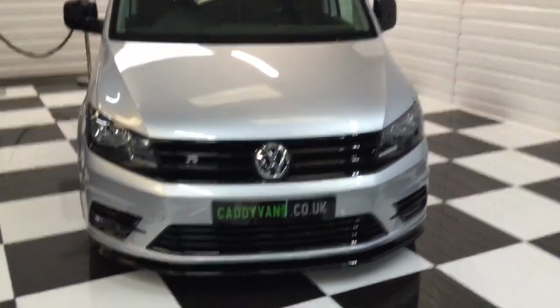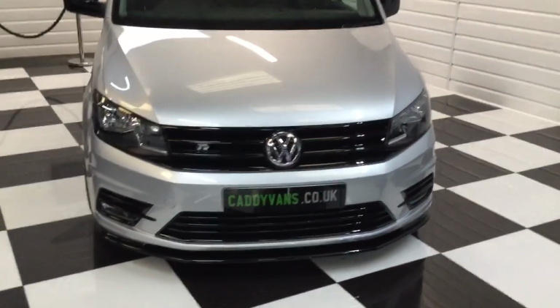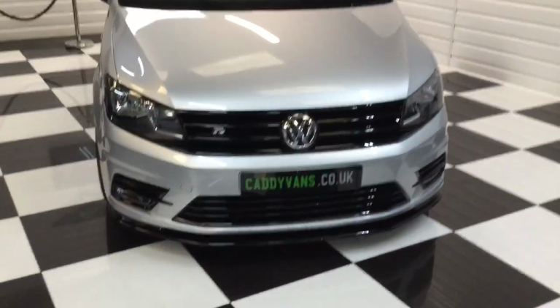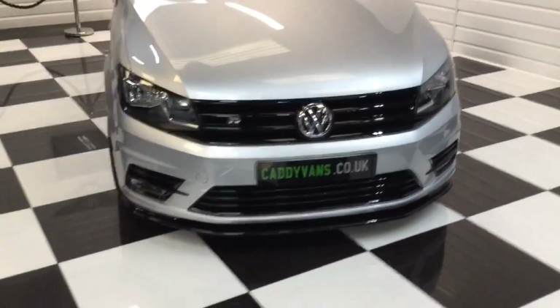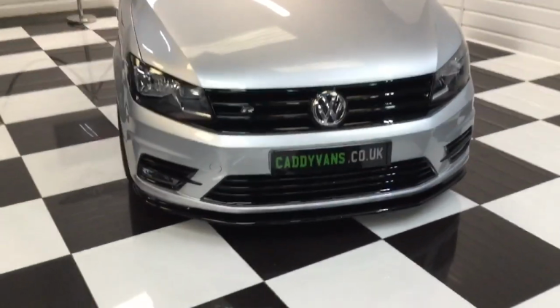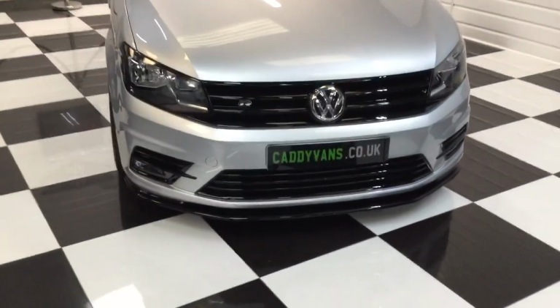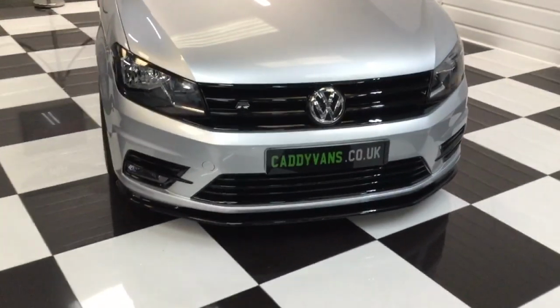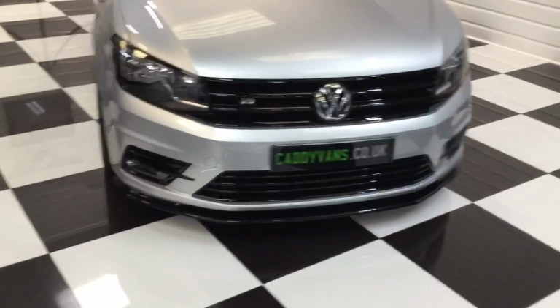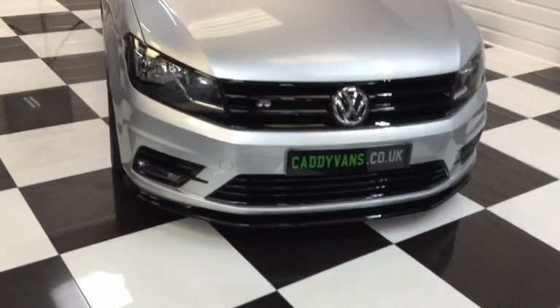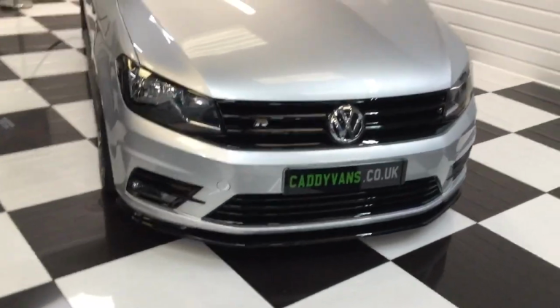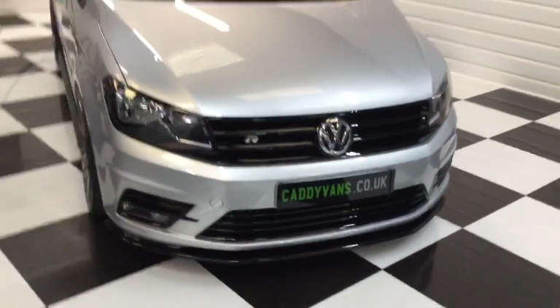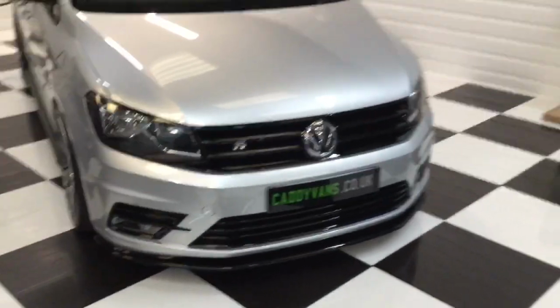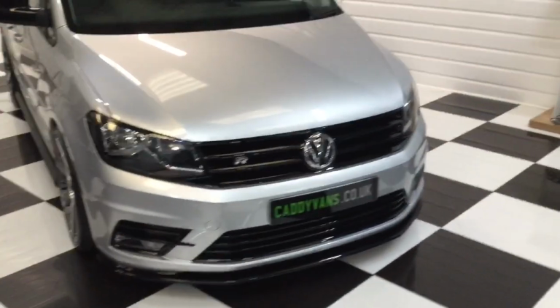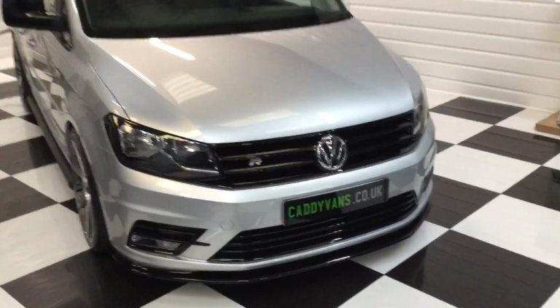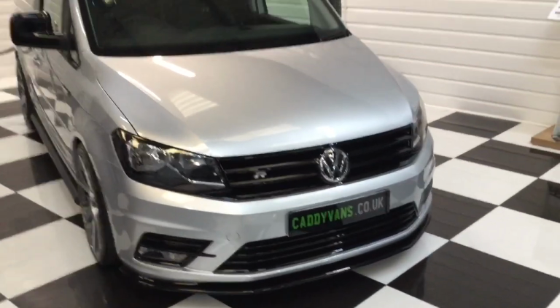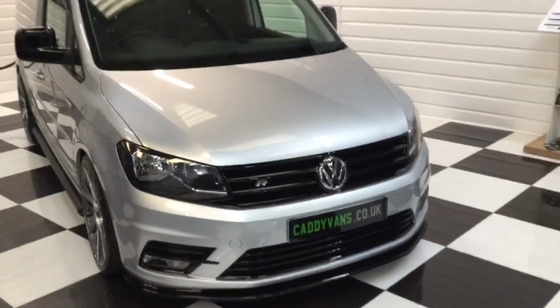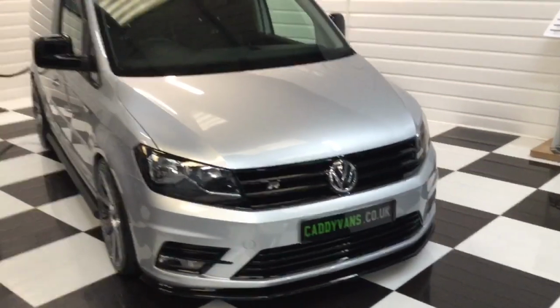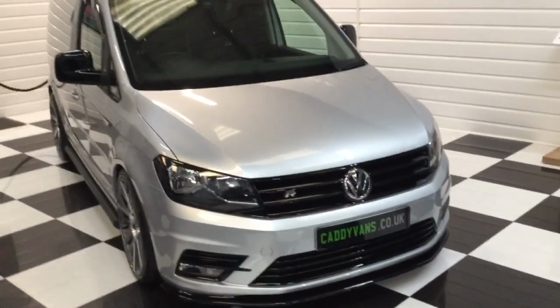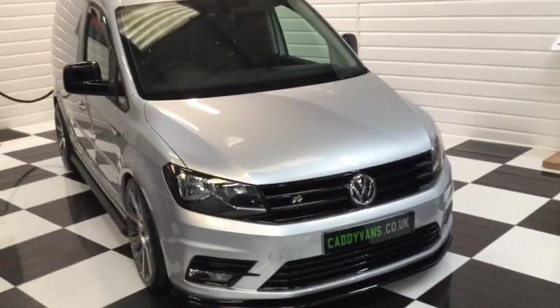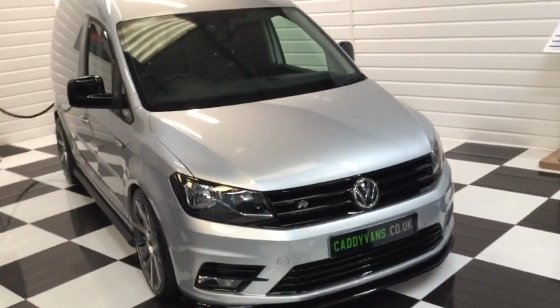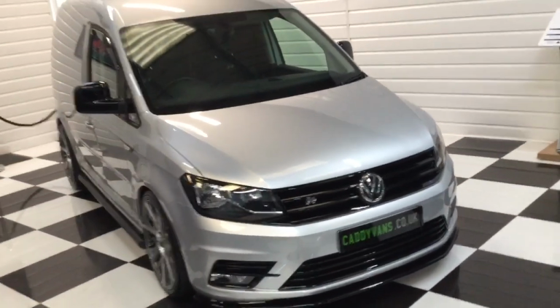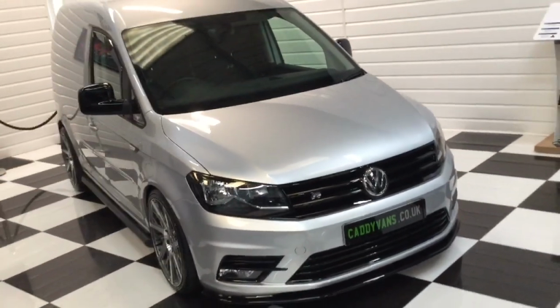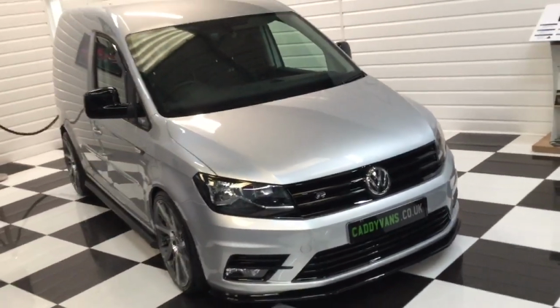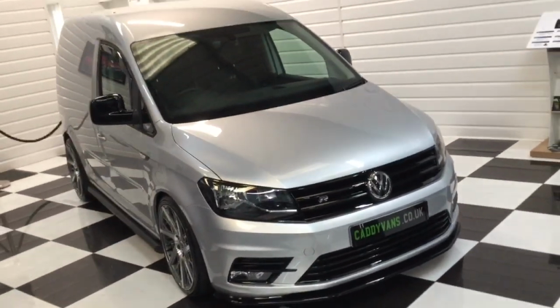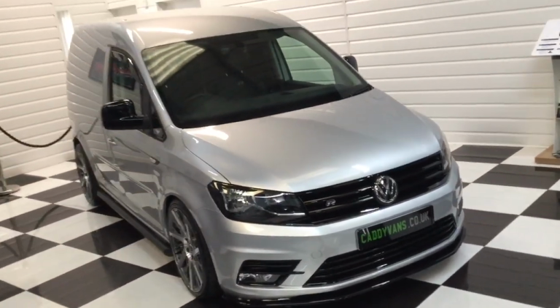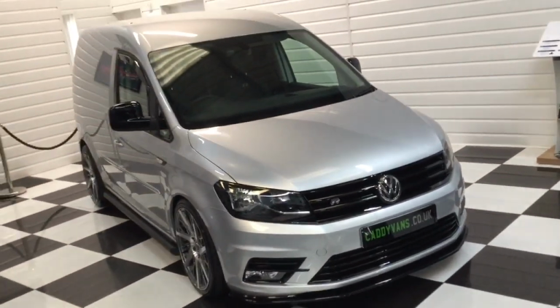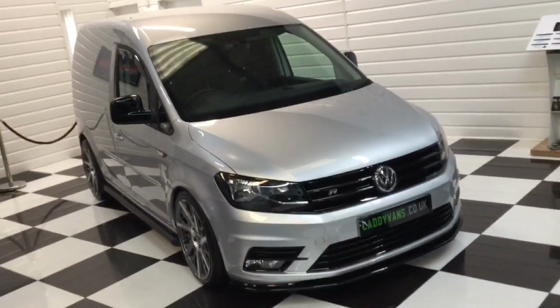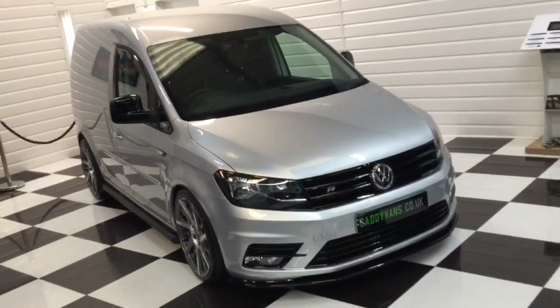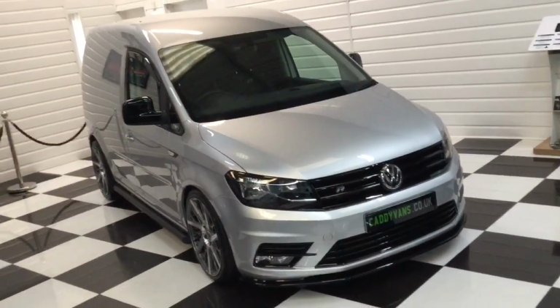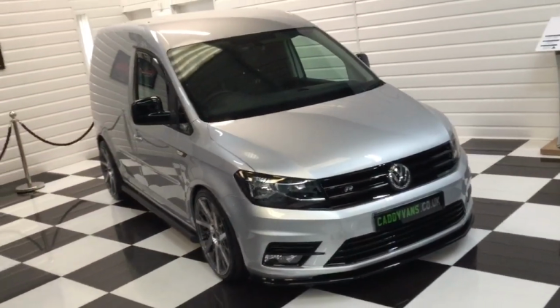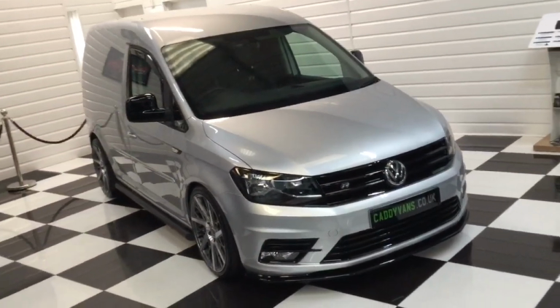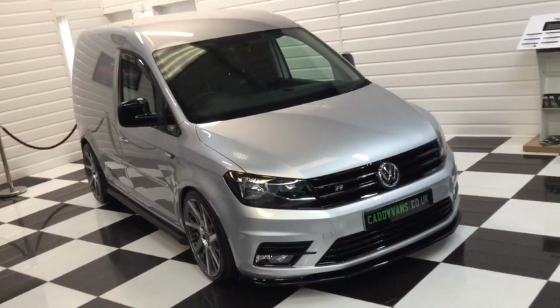Finance available on all our vans and part exchanges. Thank you for watching.